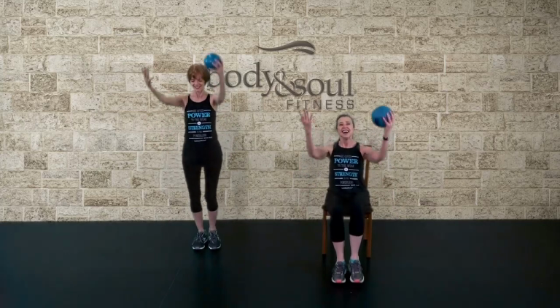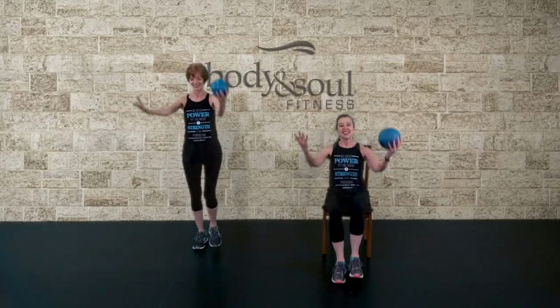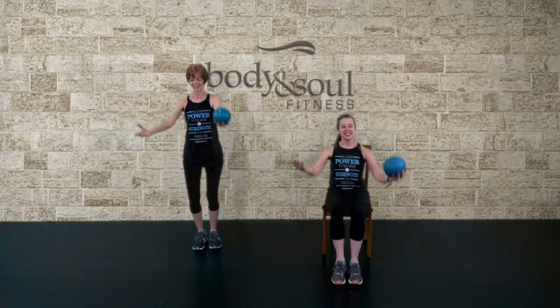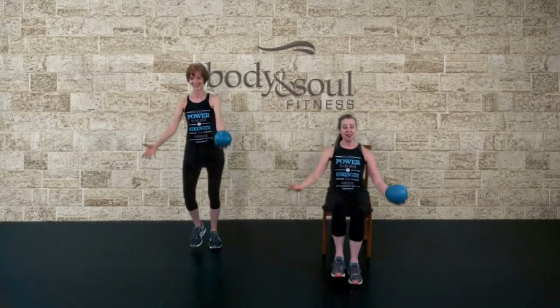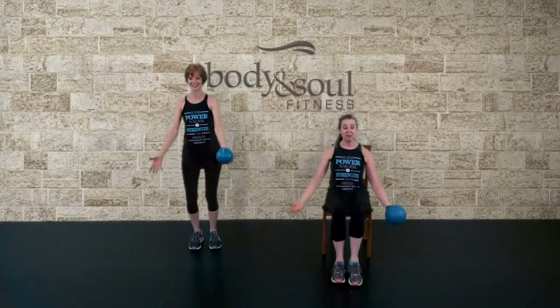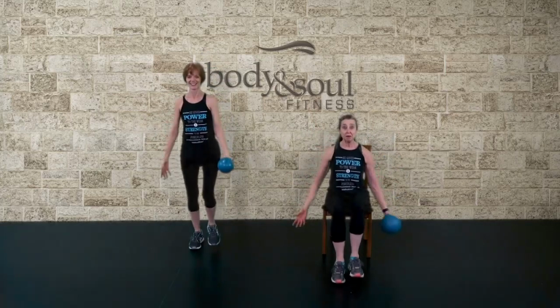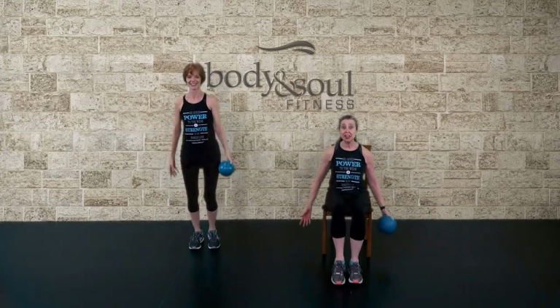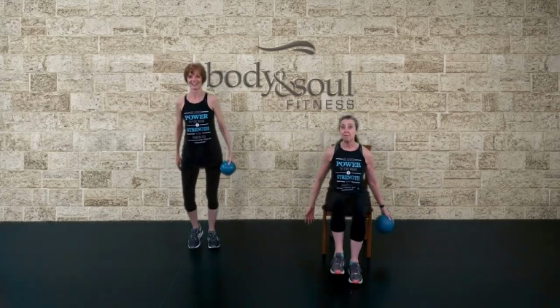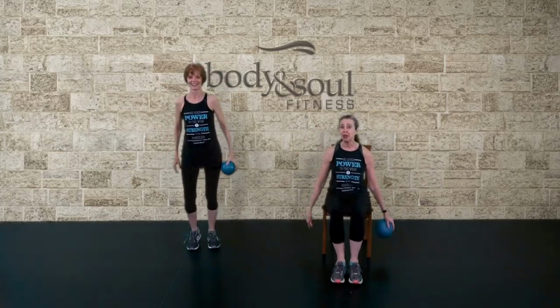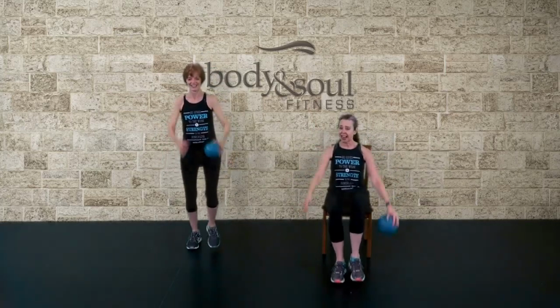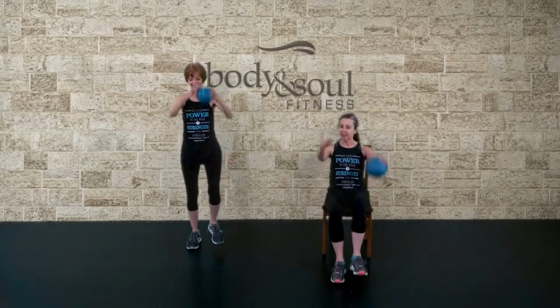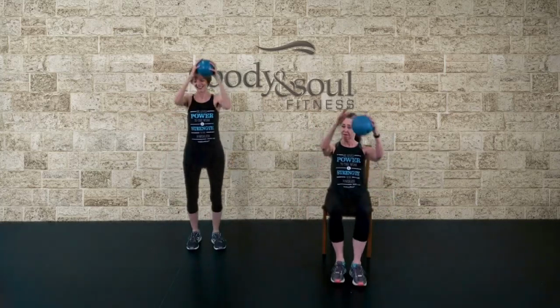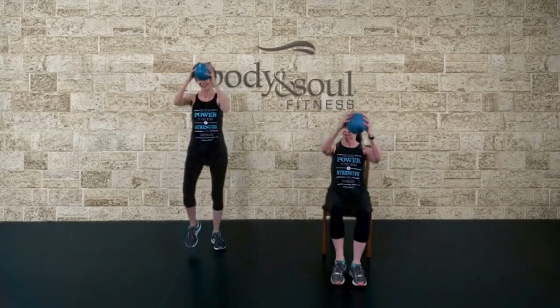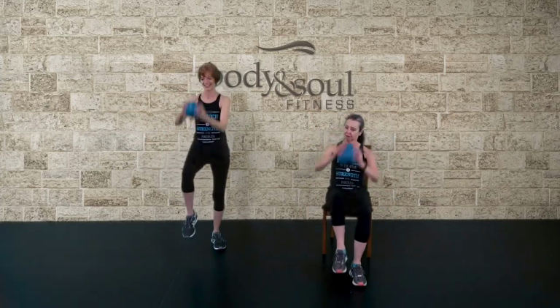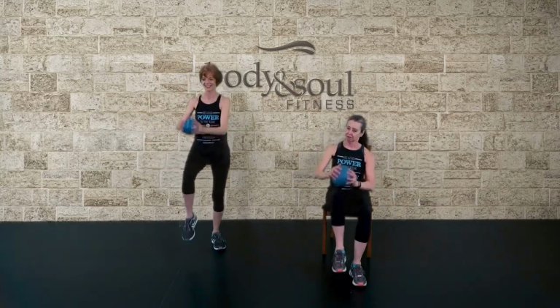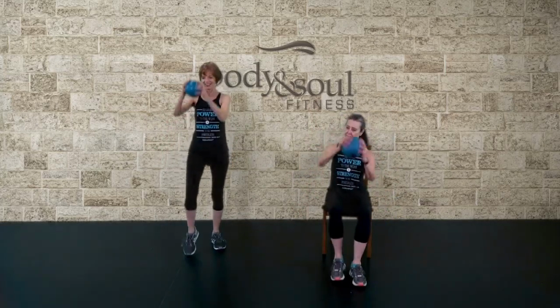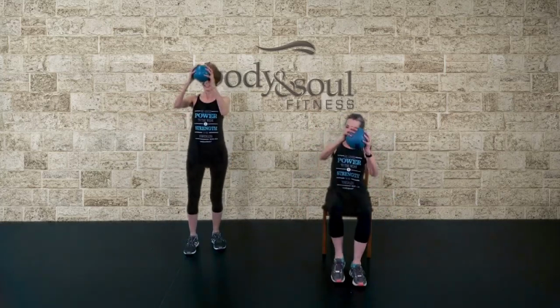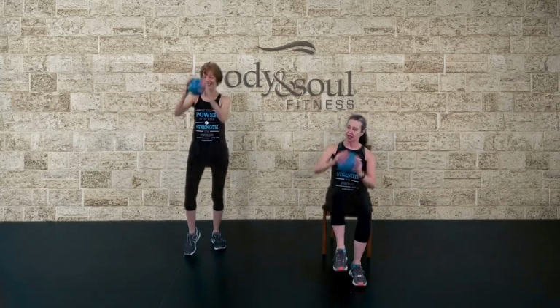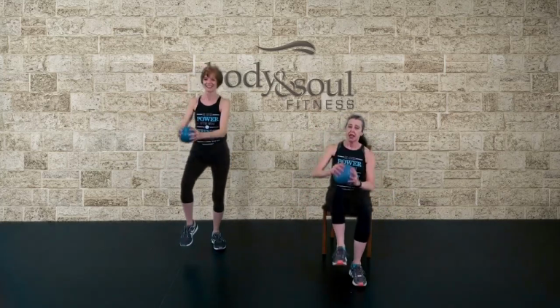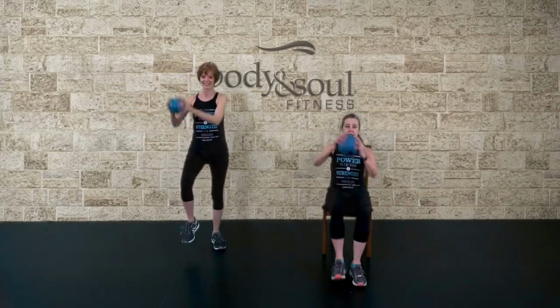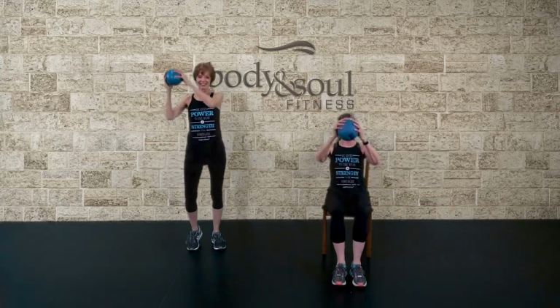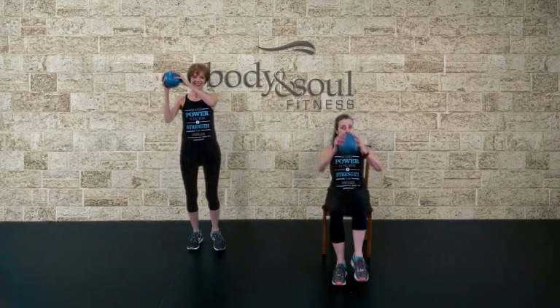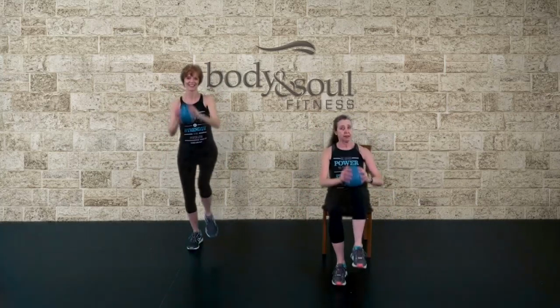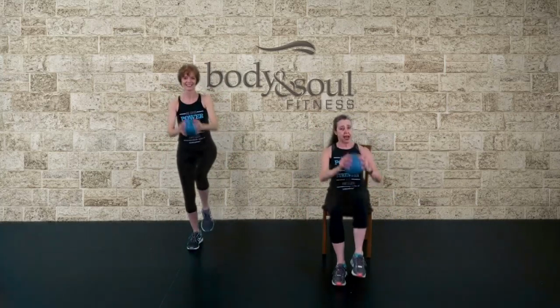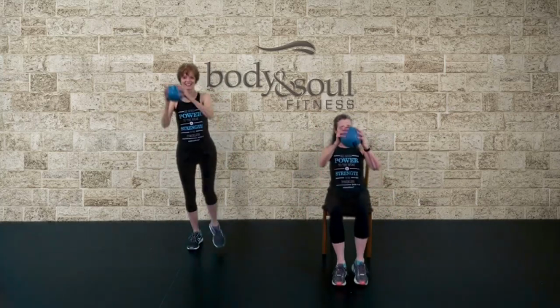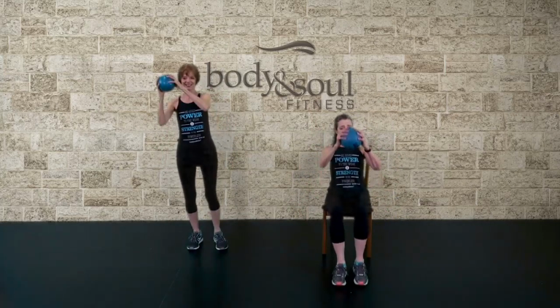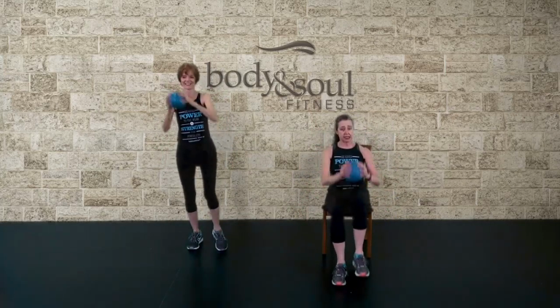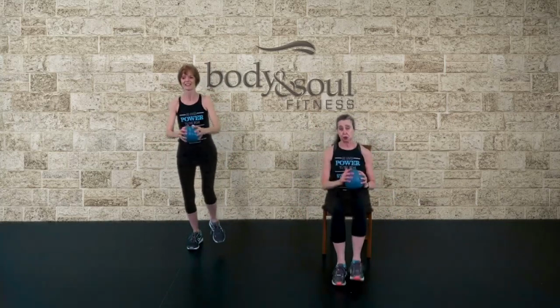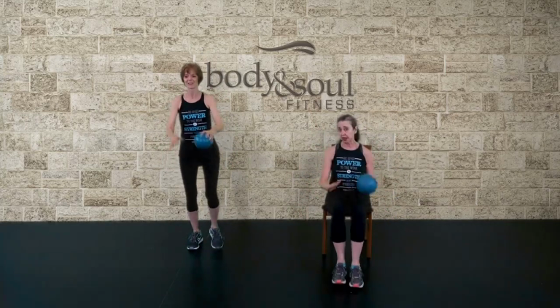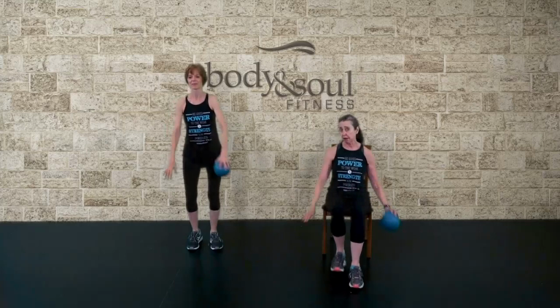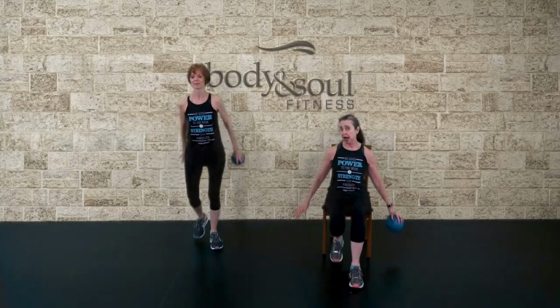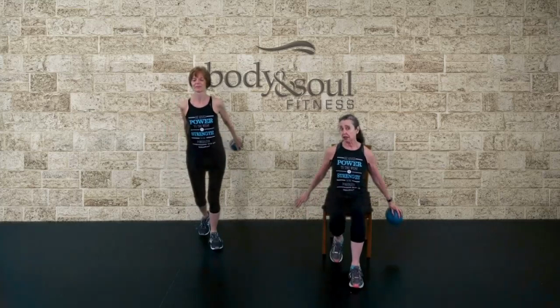Step, double, move, hold. Step, double, move, hold. Step, back, knee, bring it back.